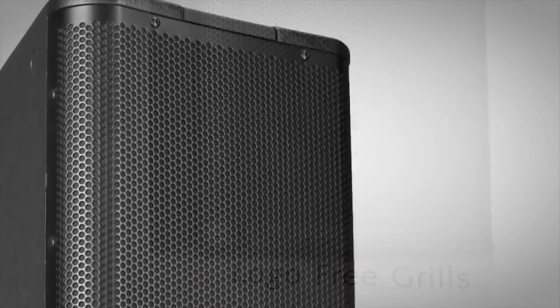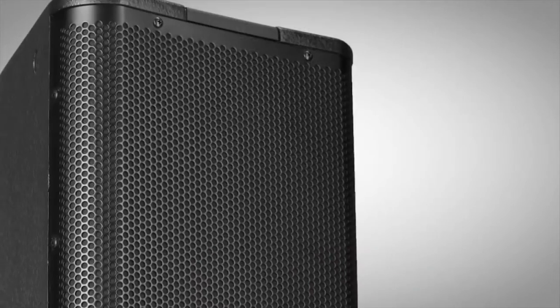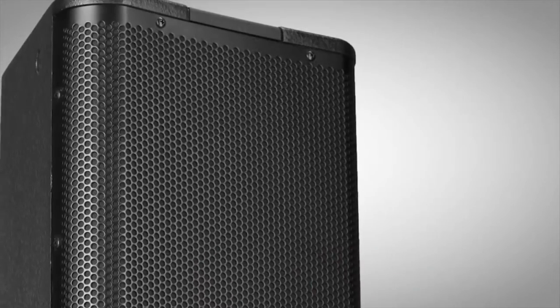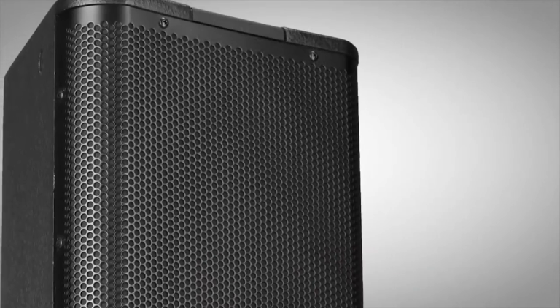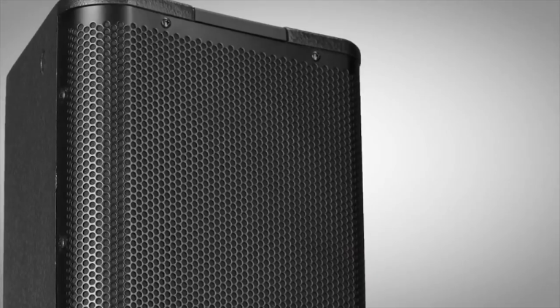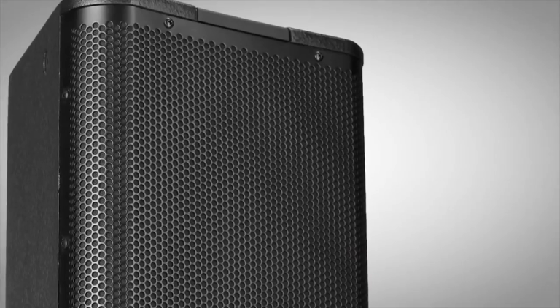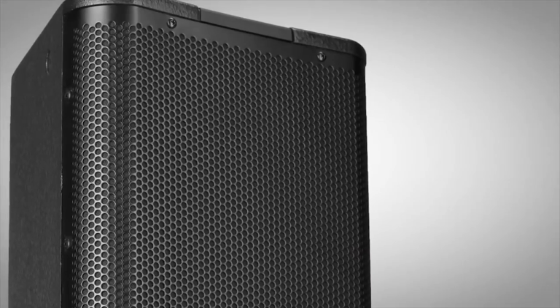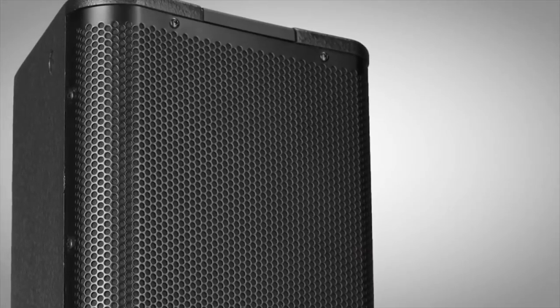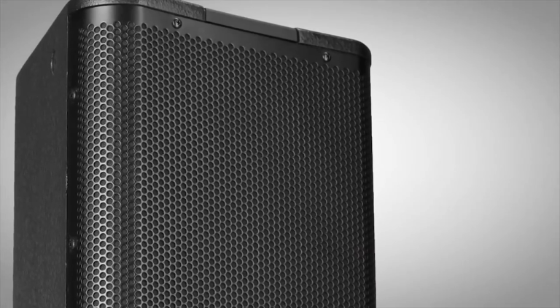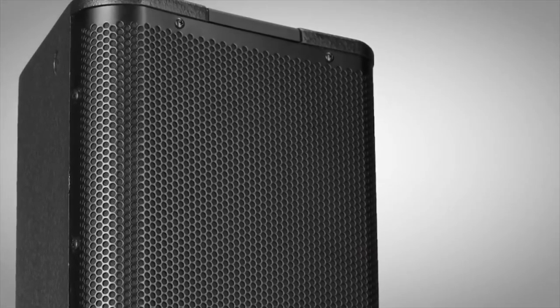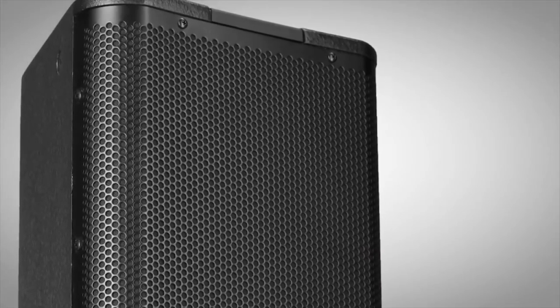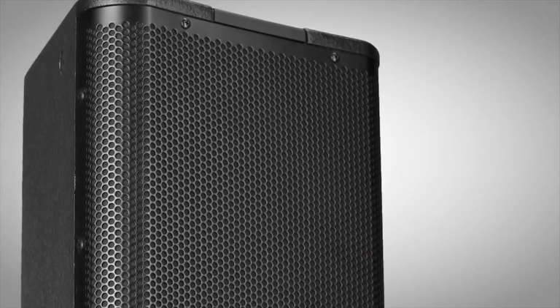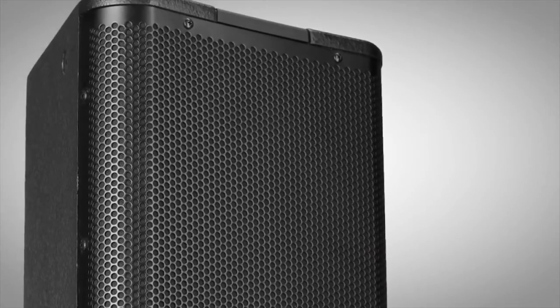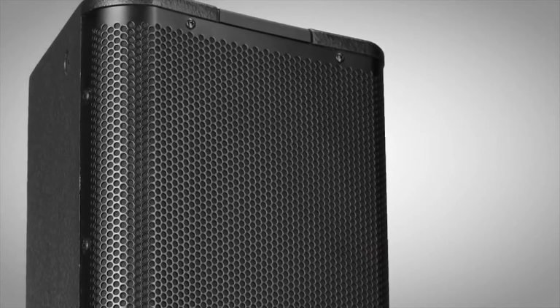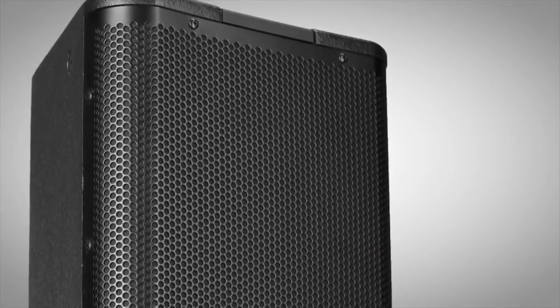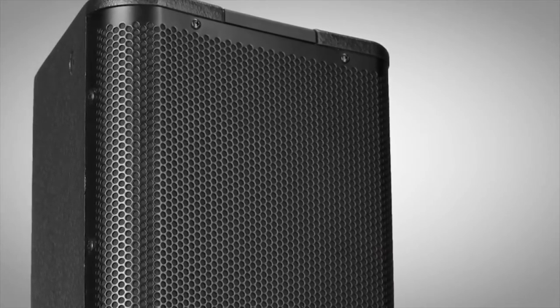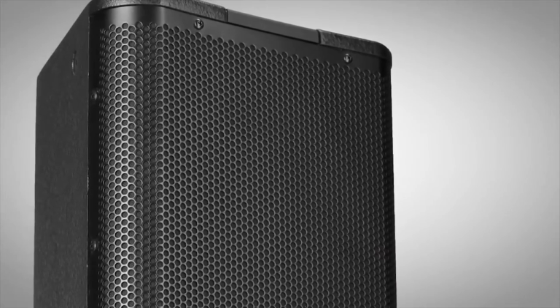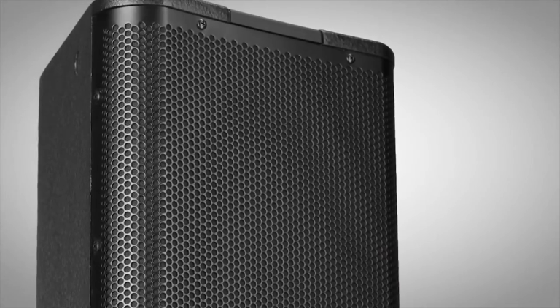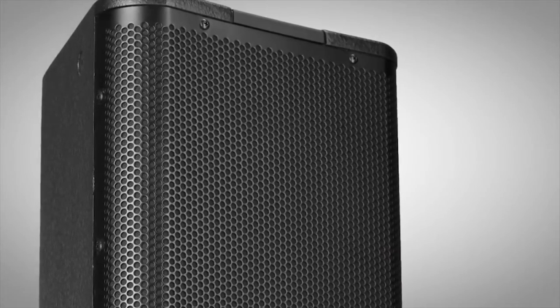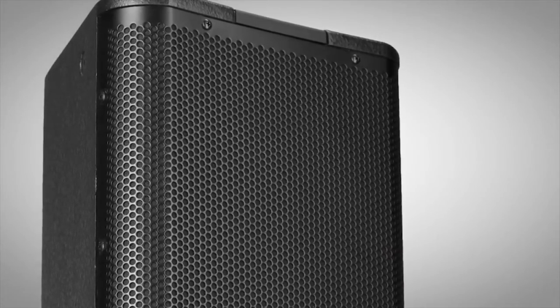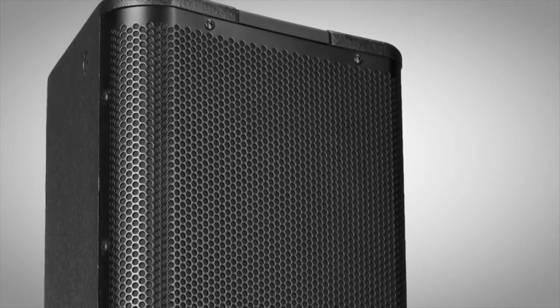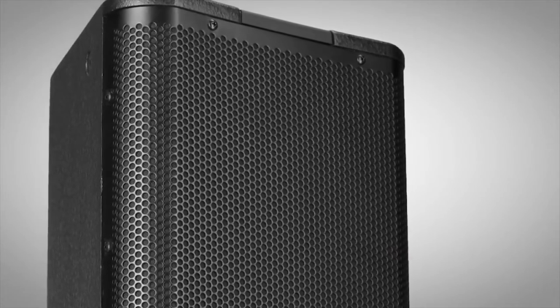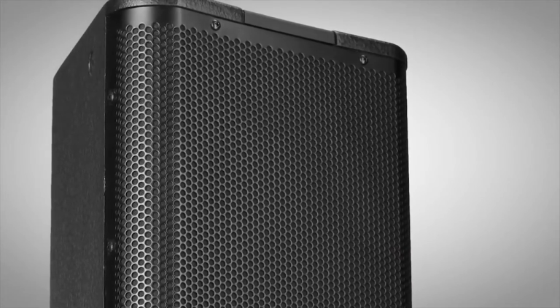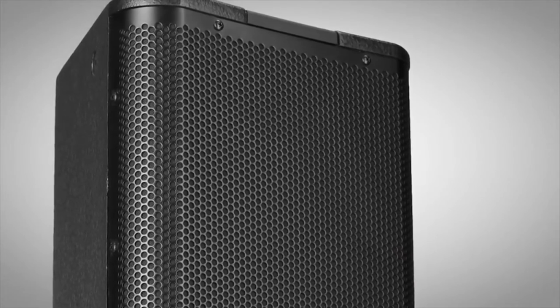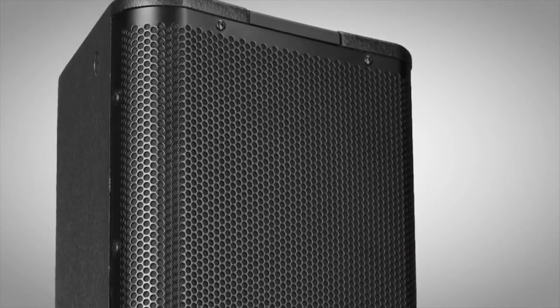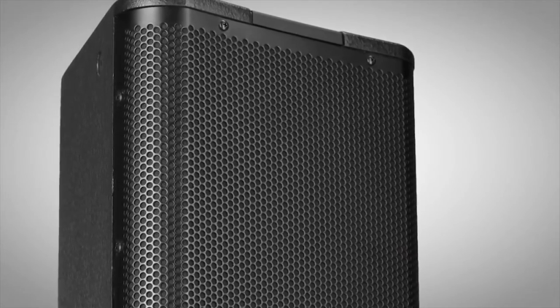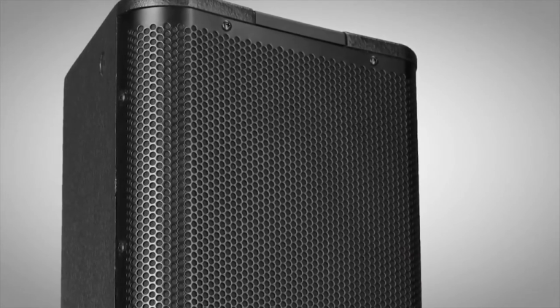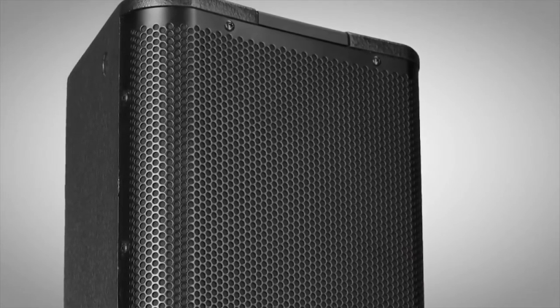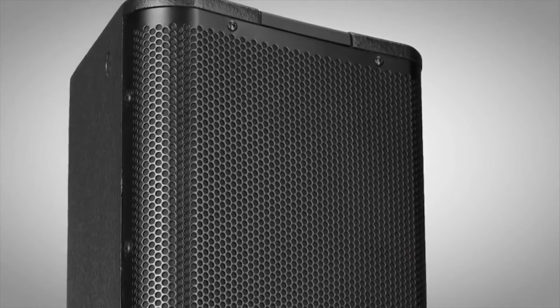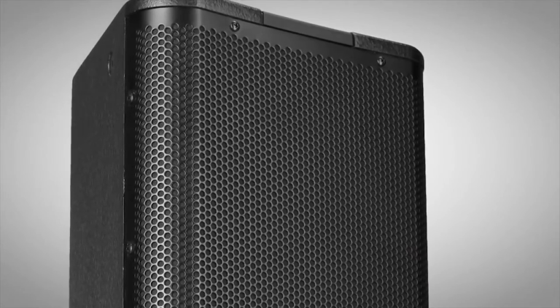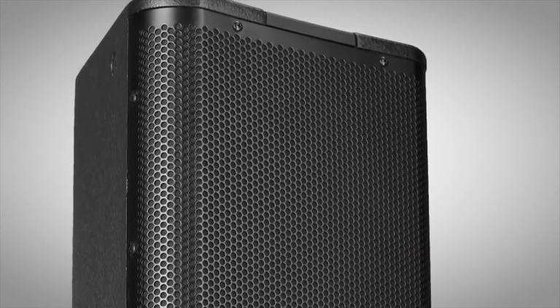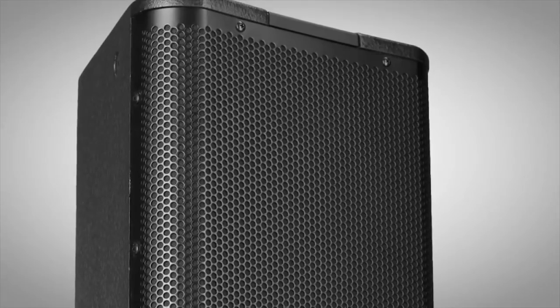Moreover, an acoustically transparent backing on the grille further adds to the Acoustic Performance line's professional appearance.